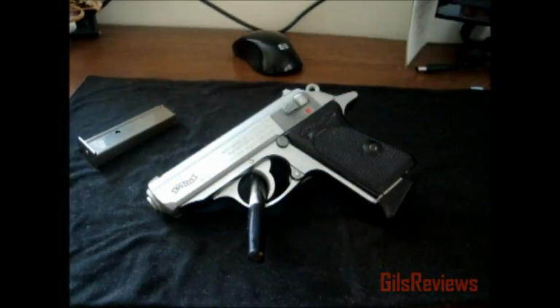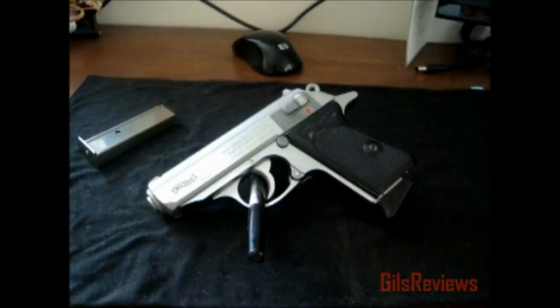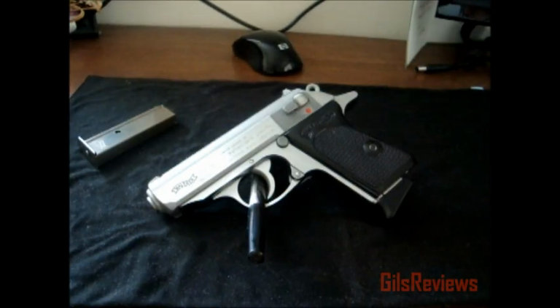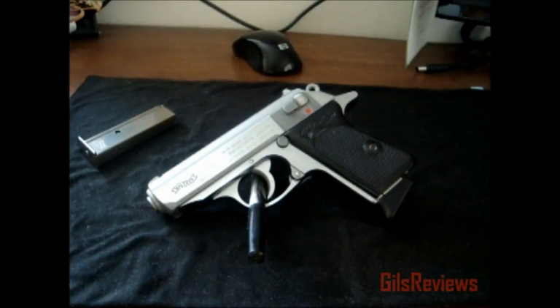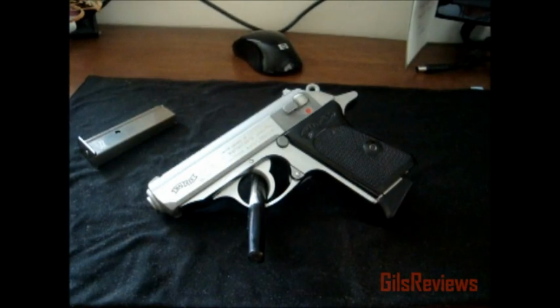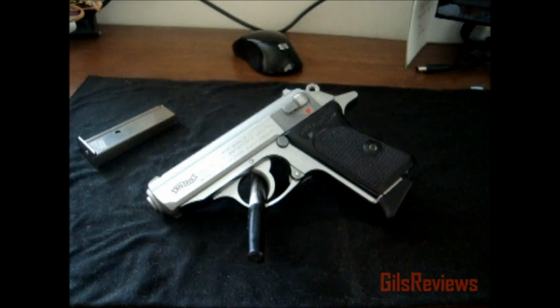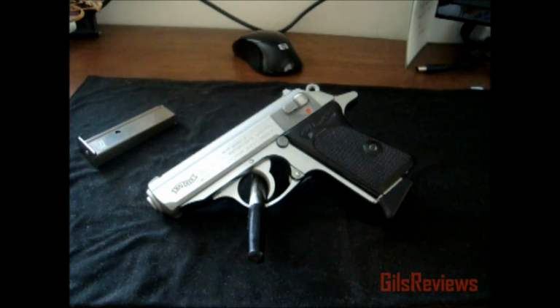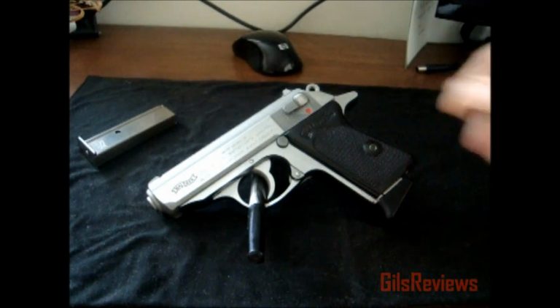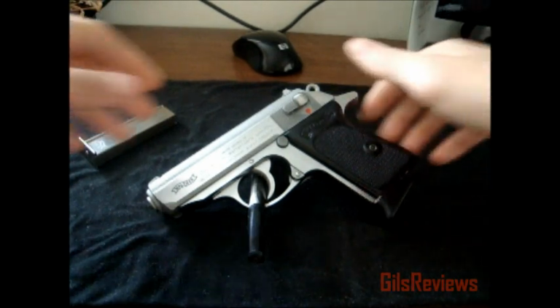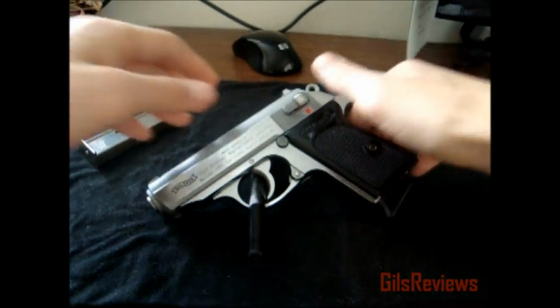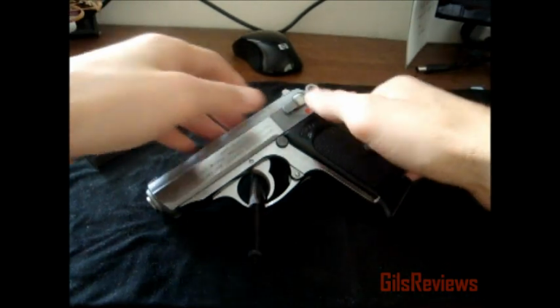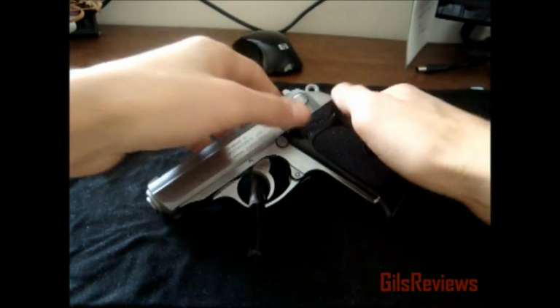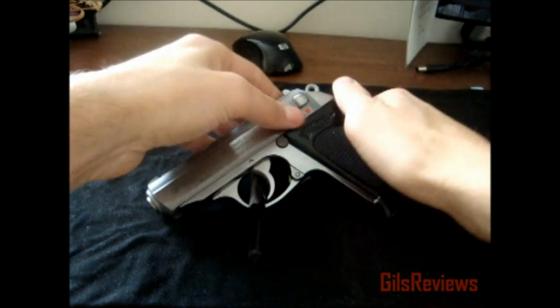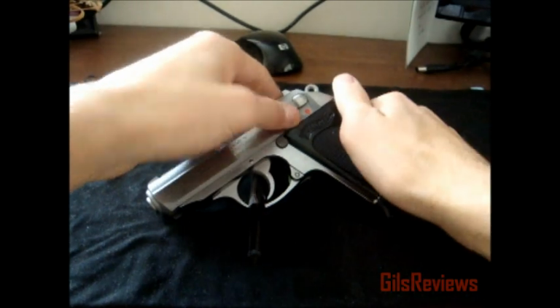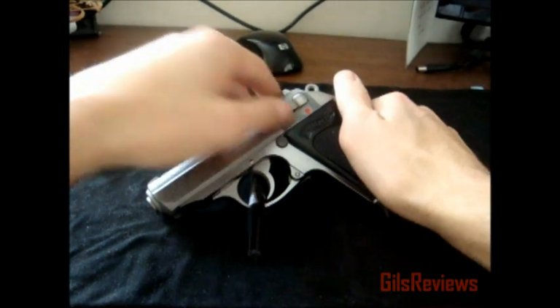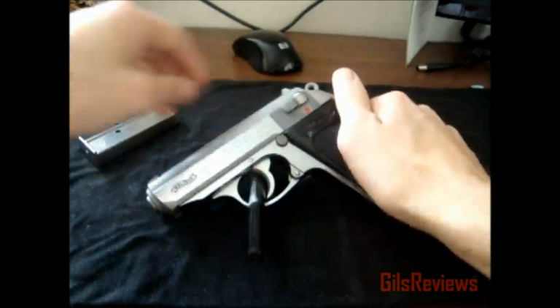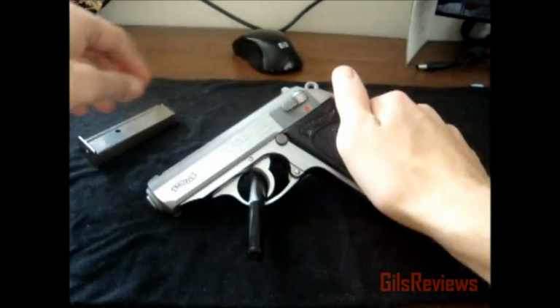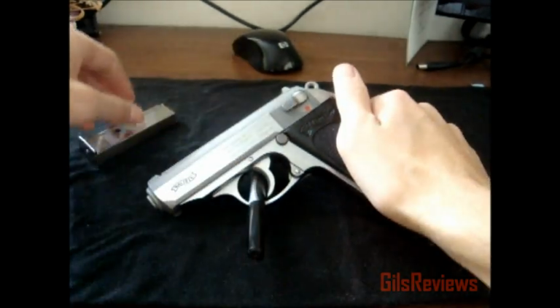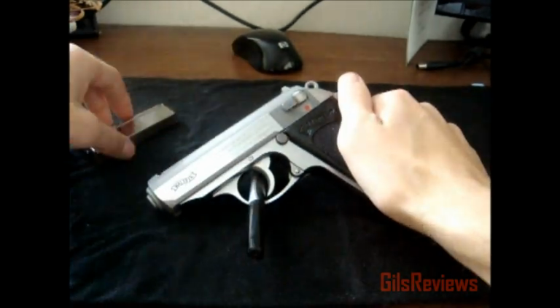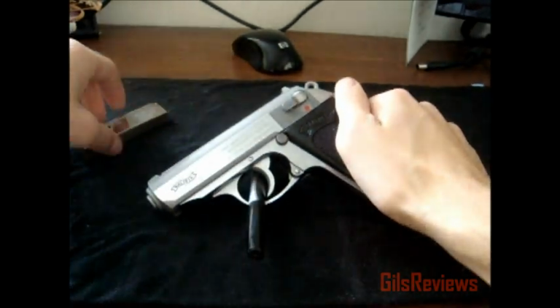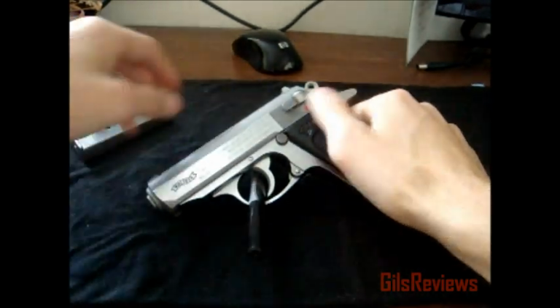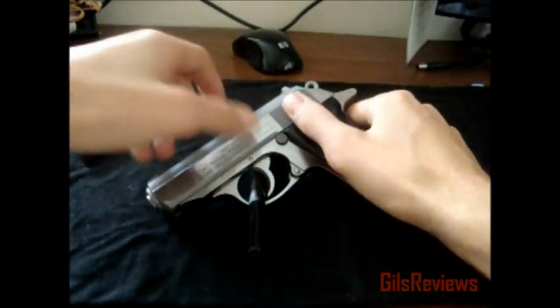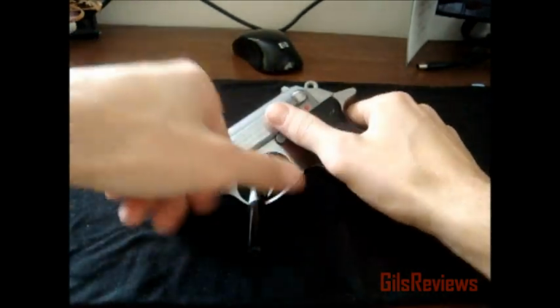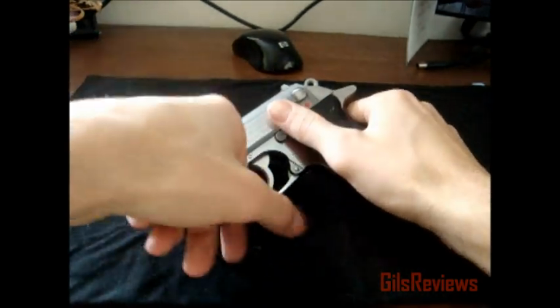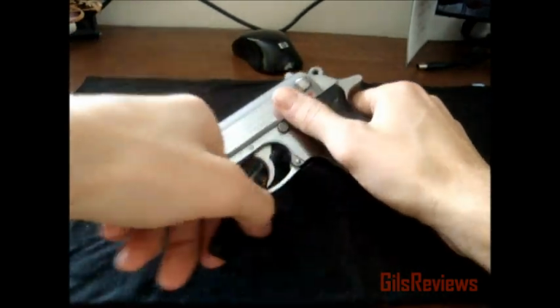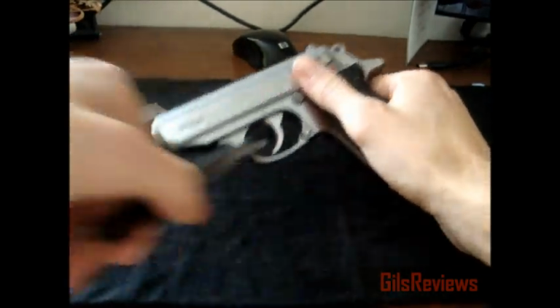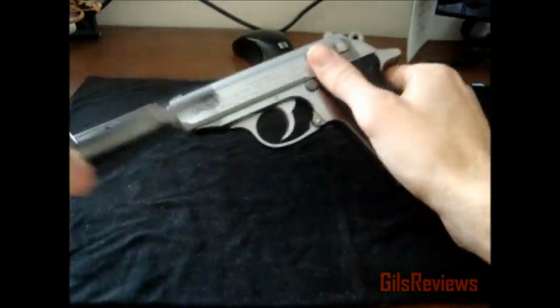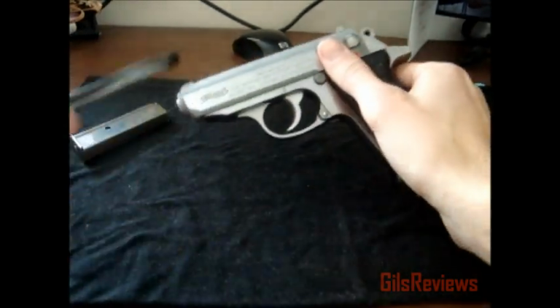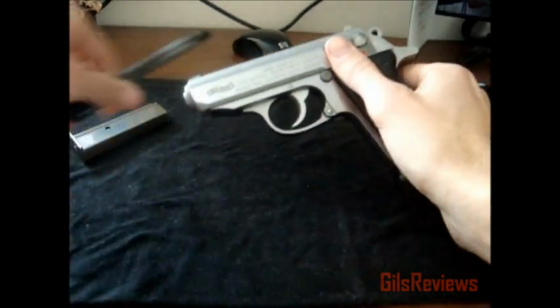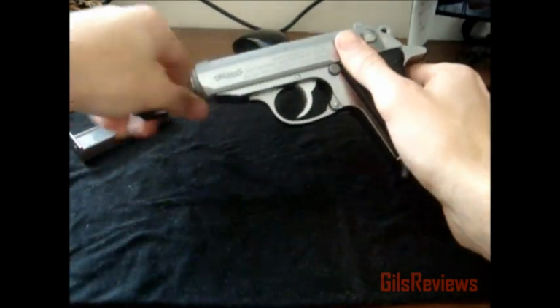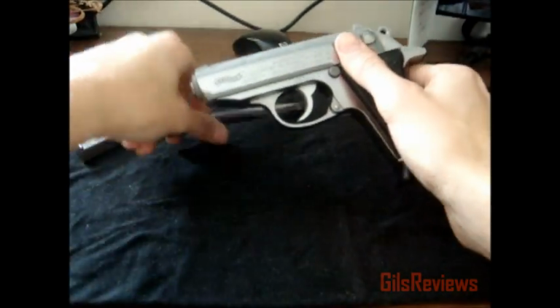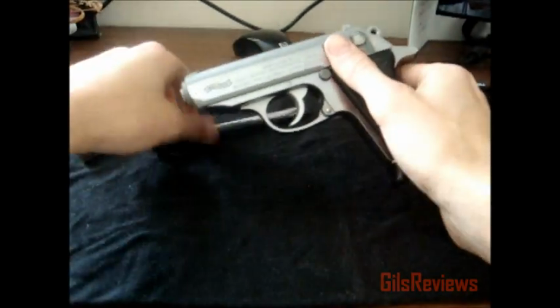I've never gotten slide bite, but then again, like I said, I've only shot it once and haven't had it for that long.